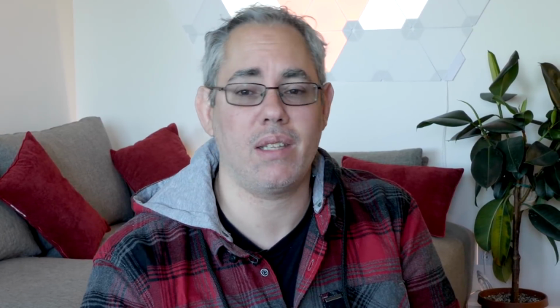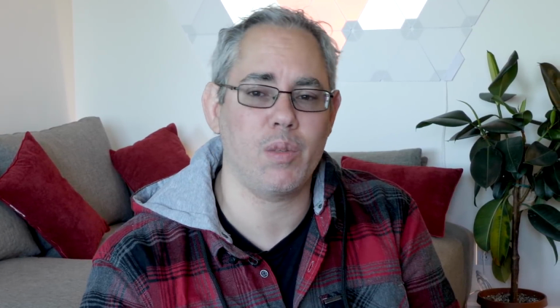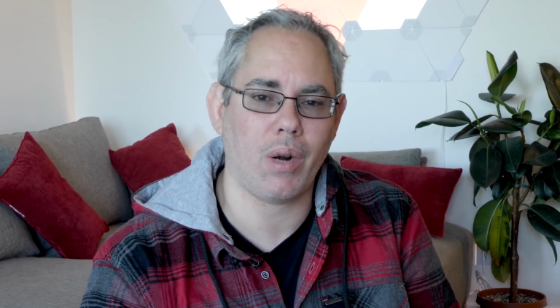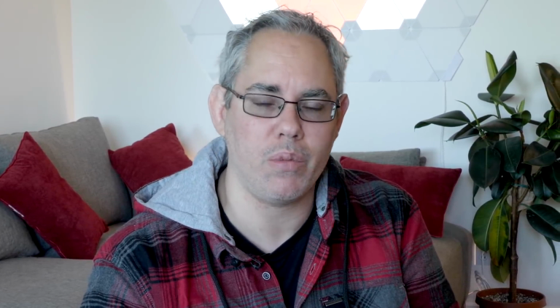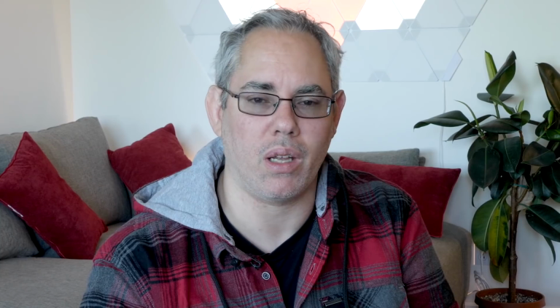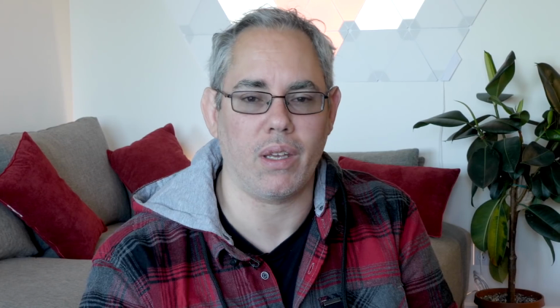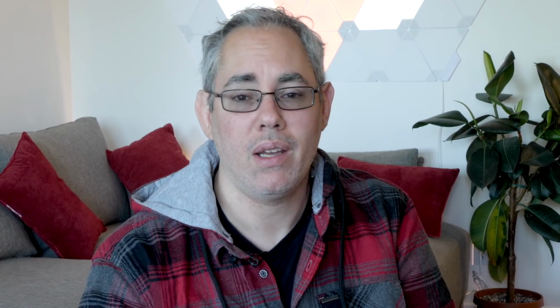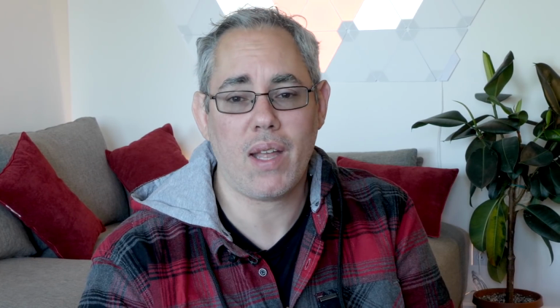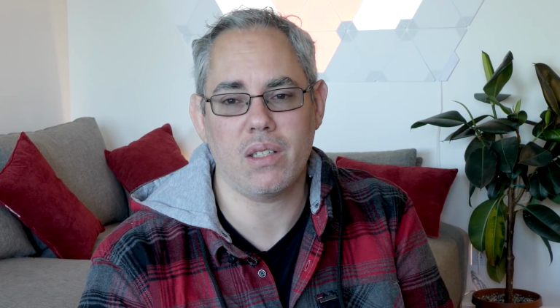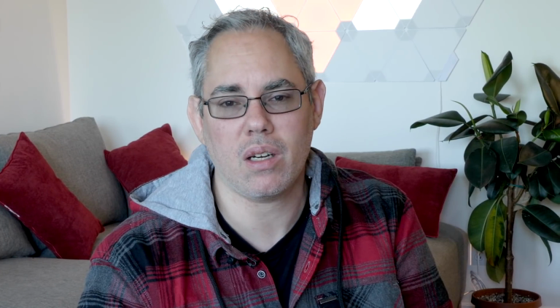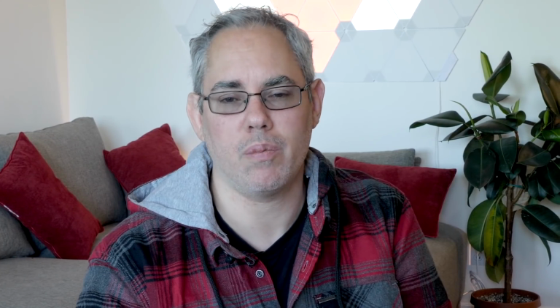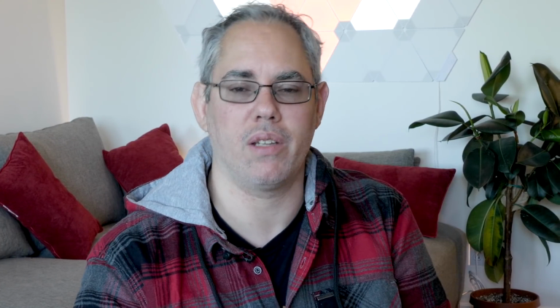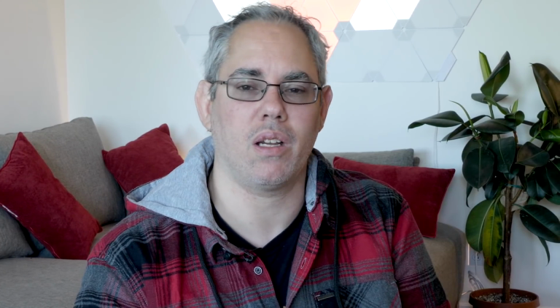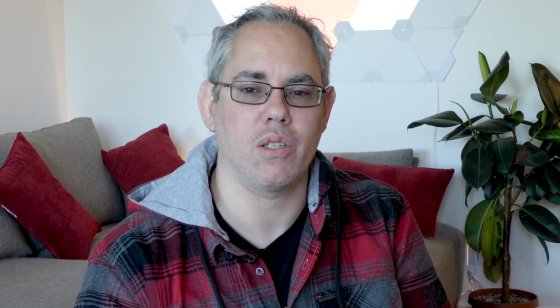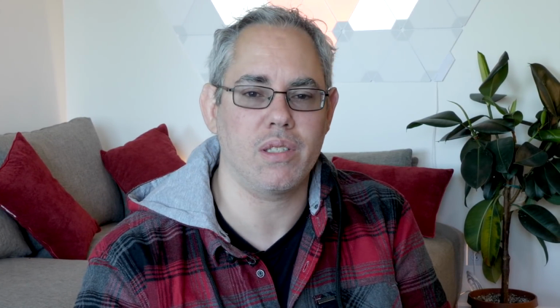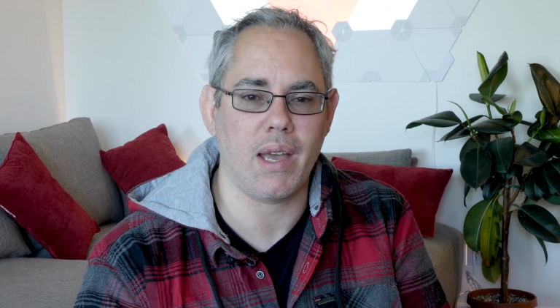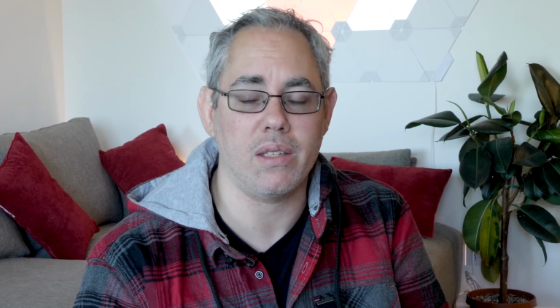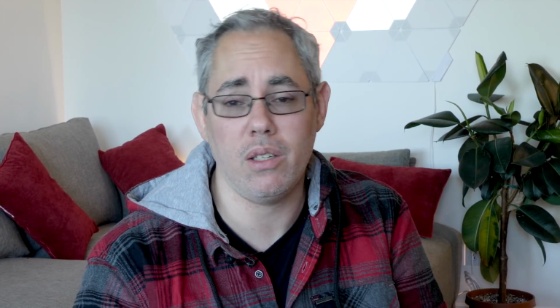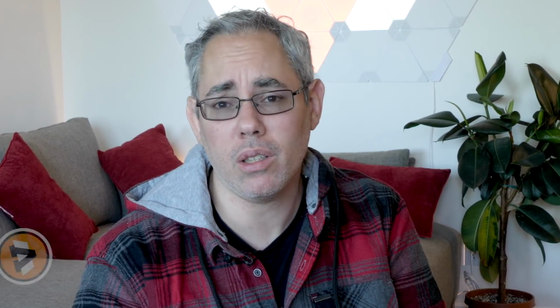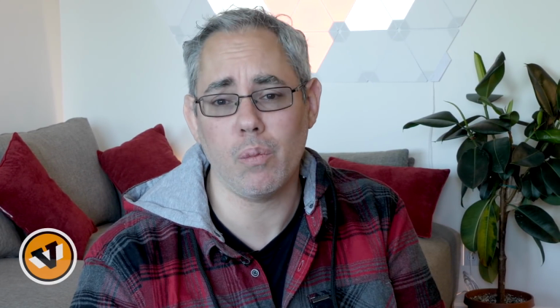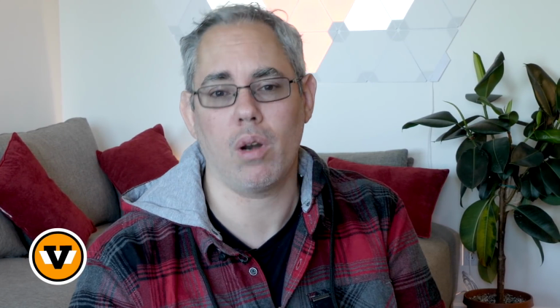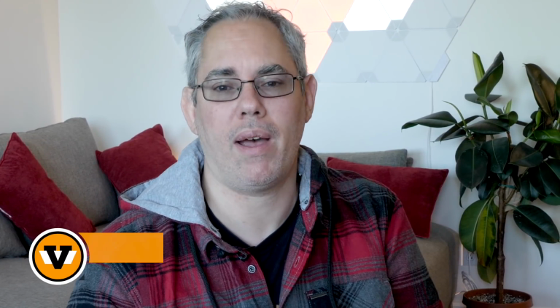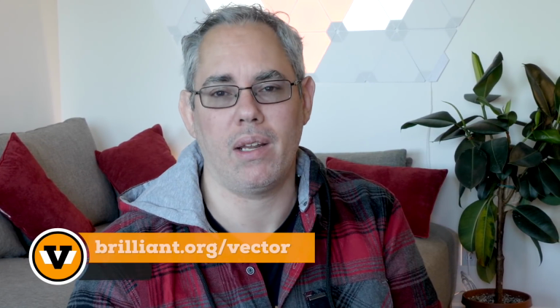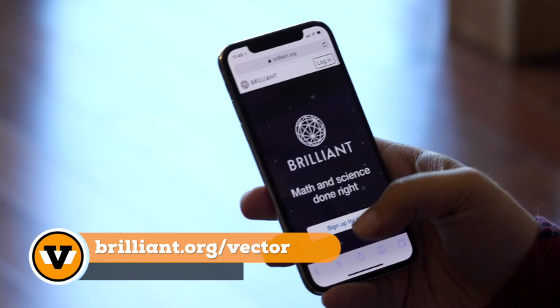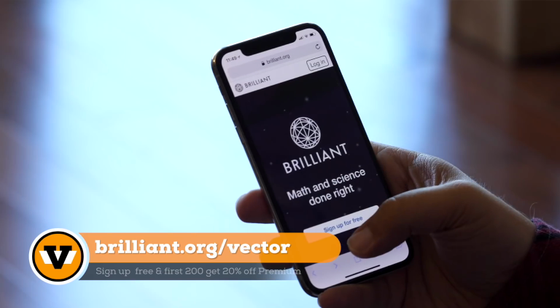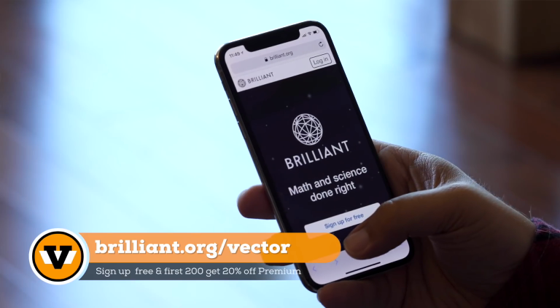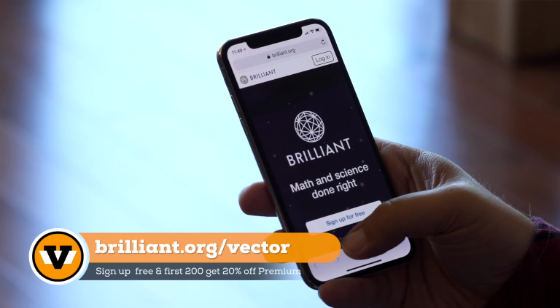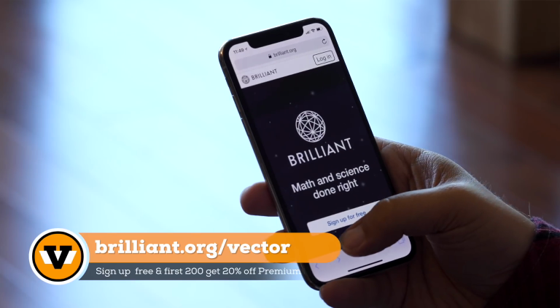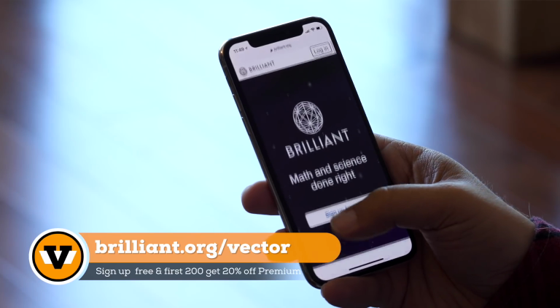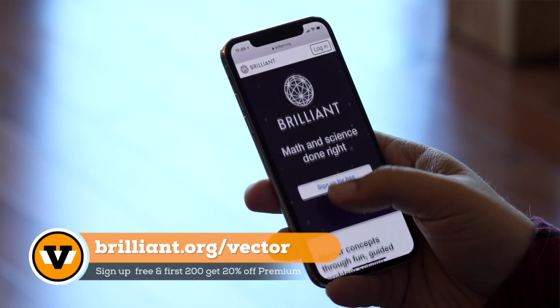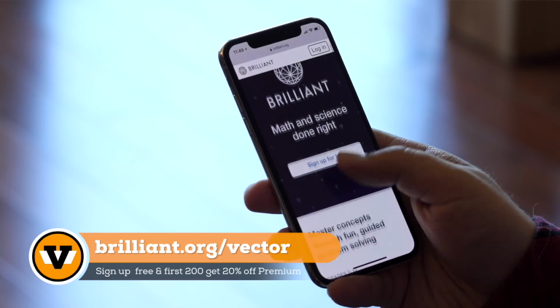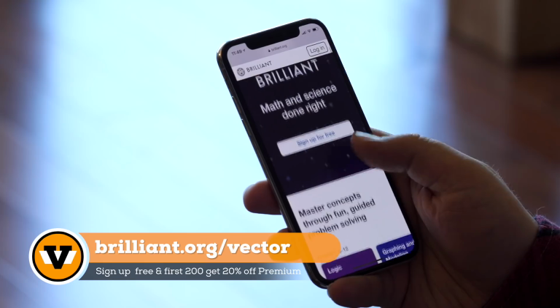You can't just keep adding unlimited options to settings — it takes problem solving. That's an art, but it's also a science, and you can learn more about it at brilliant.org/vector.